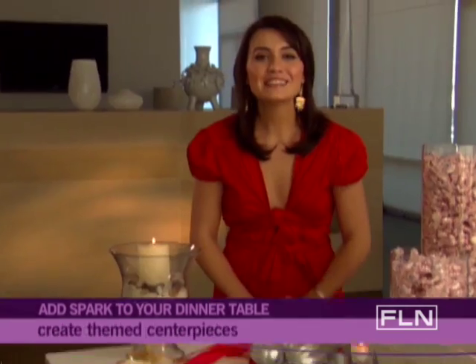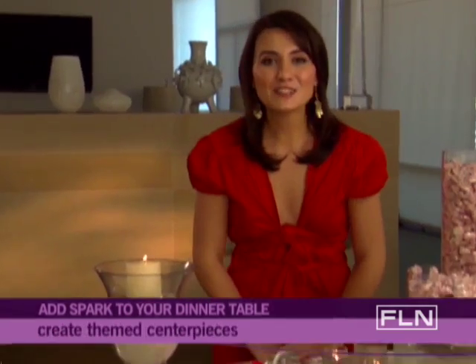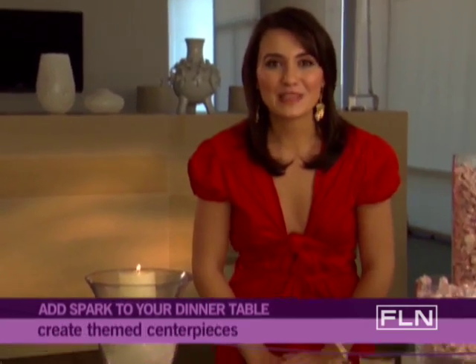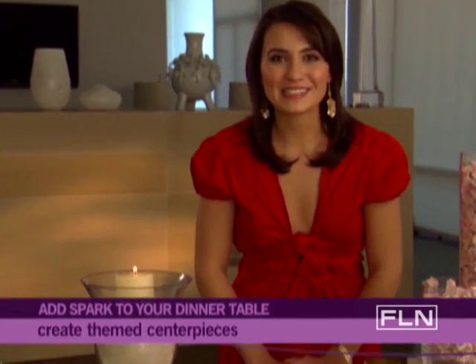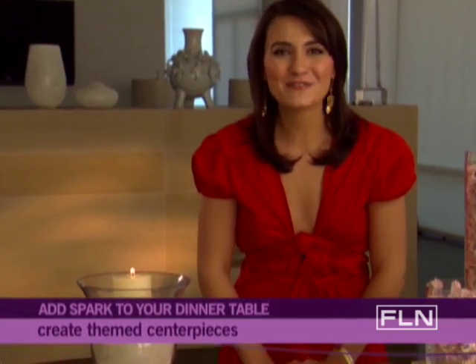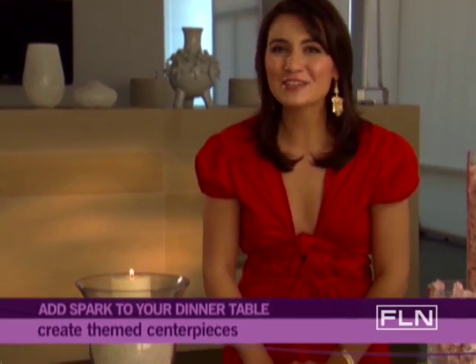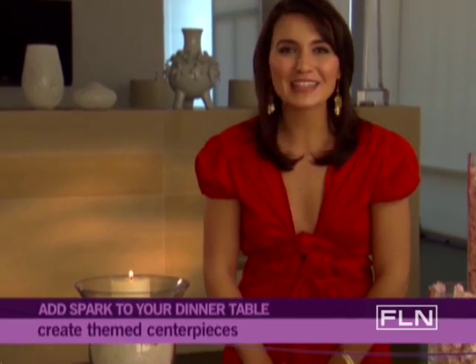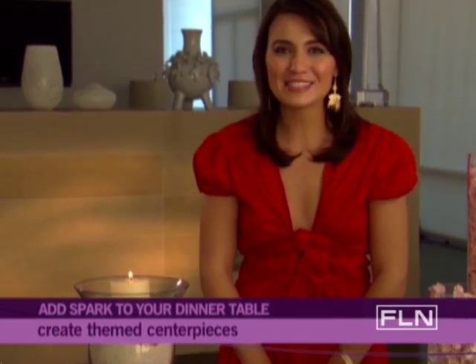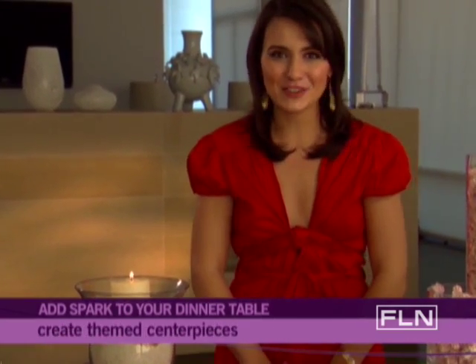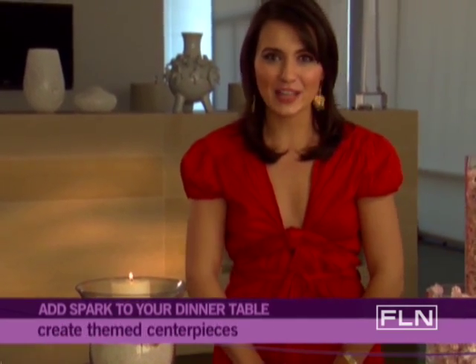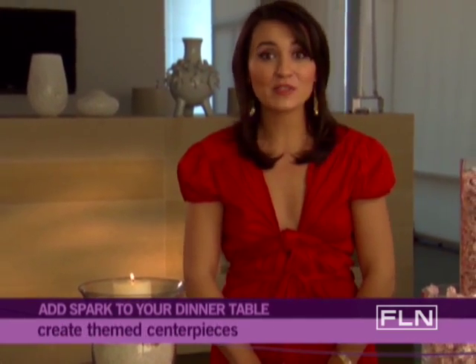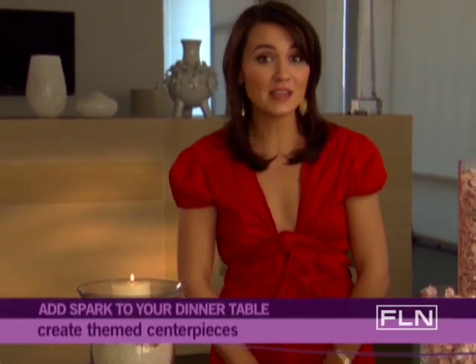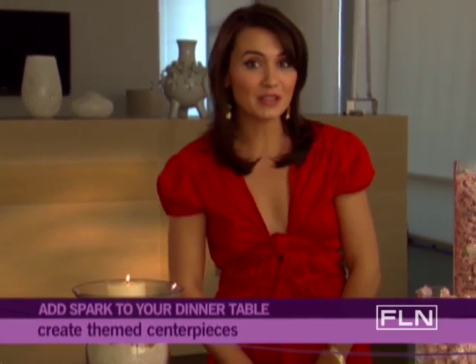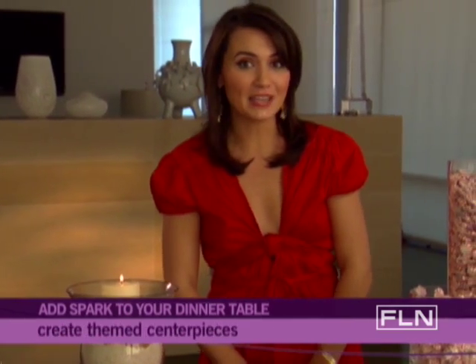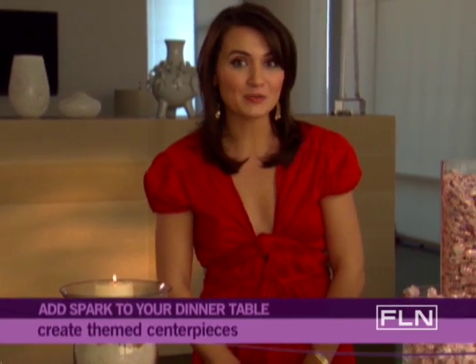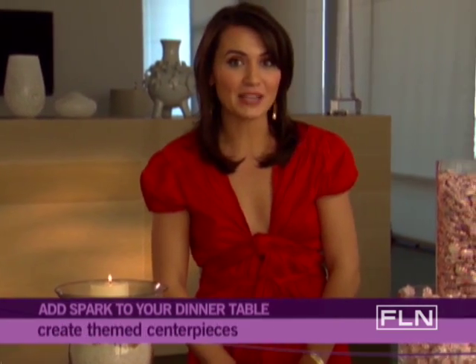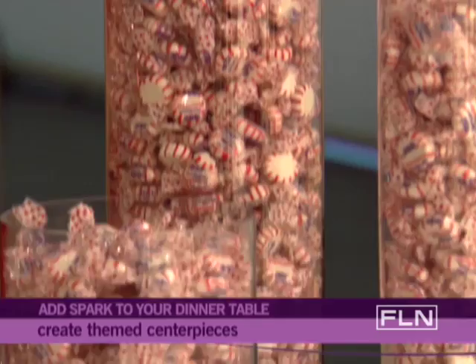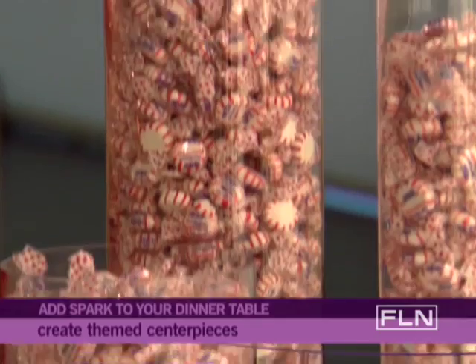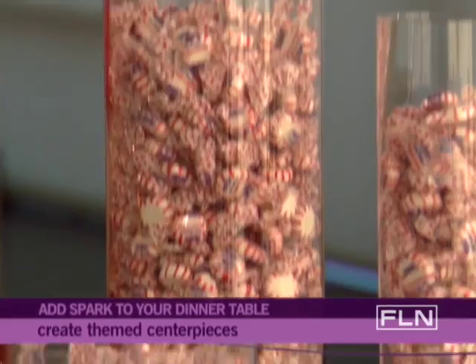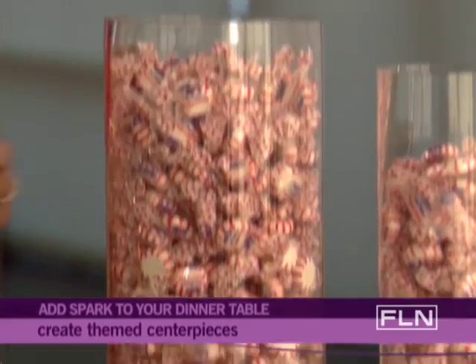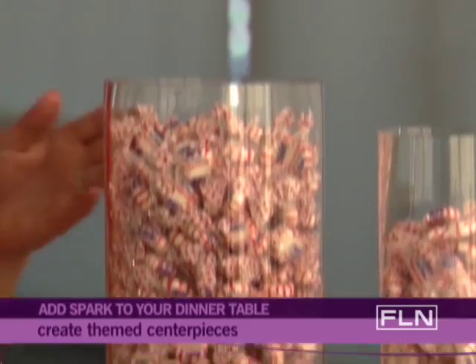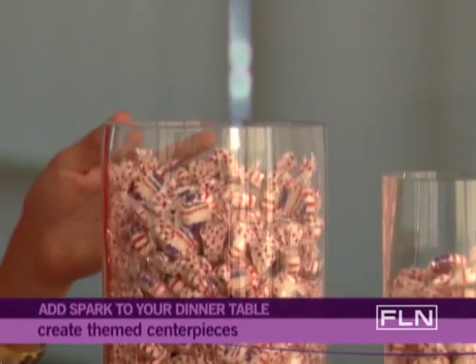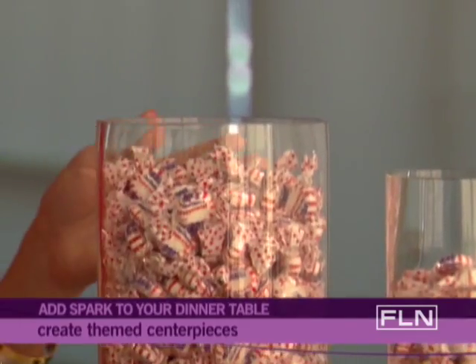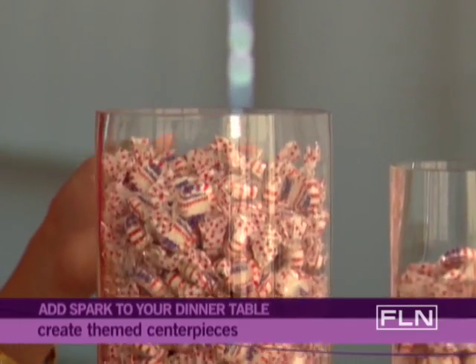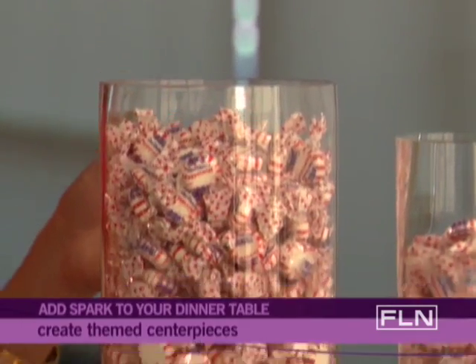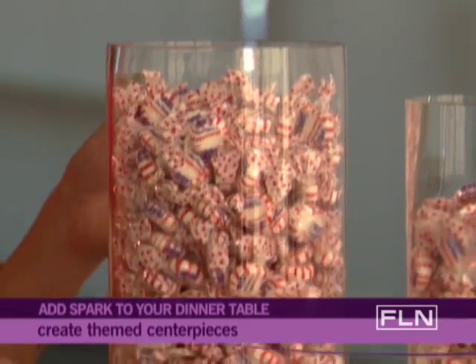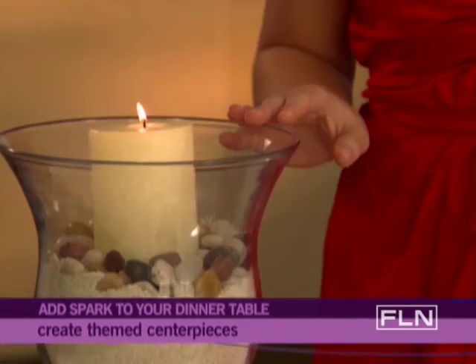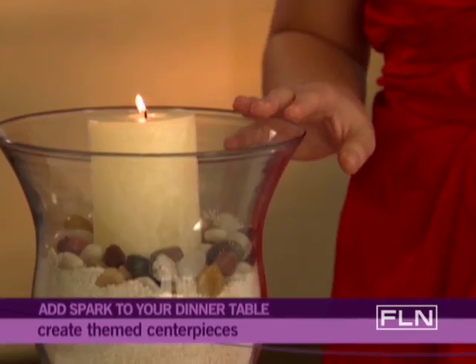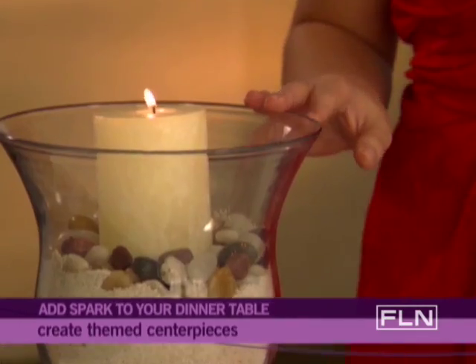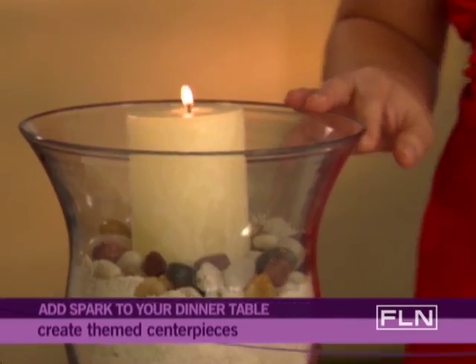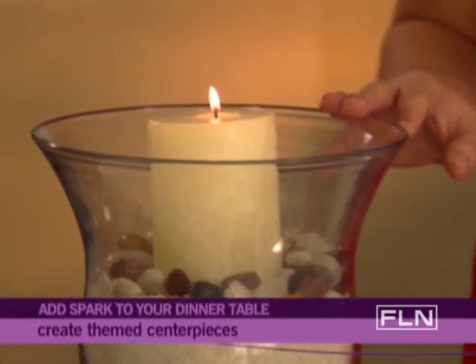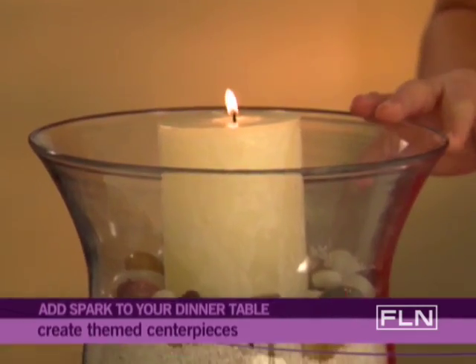Centerpieces: fill glass hurricanes with theme-related objects such as ornaments, wrapped candy, or sand and a candle.